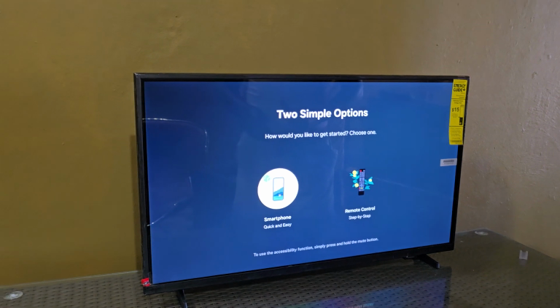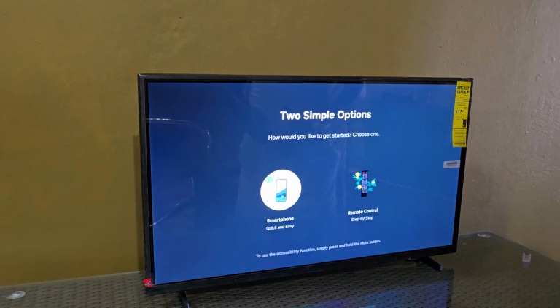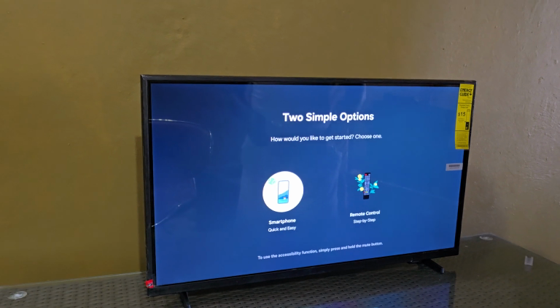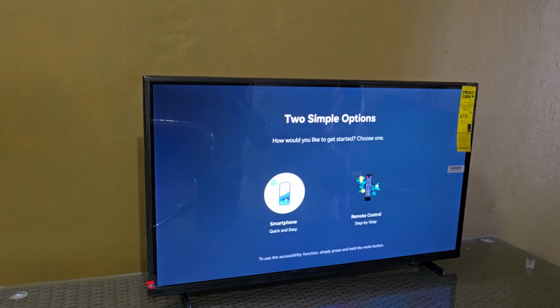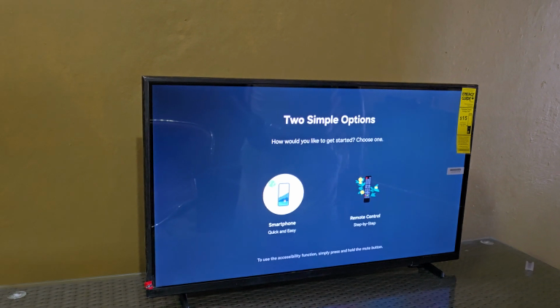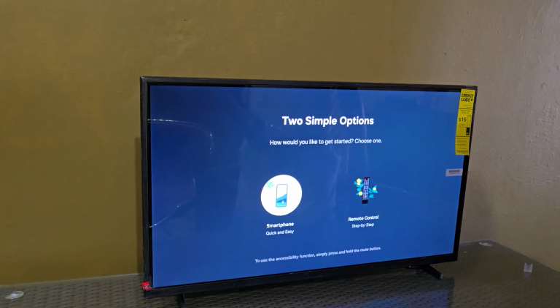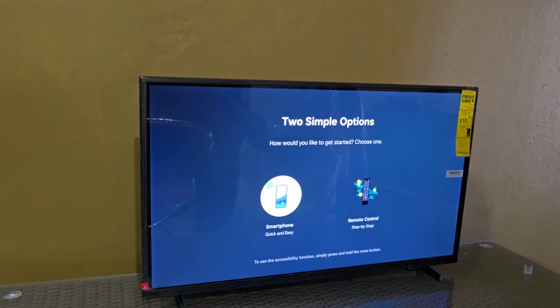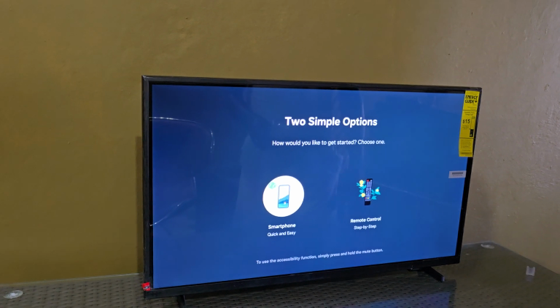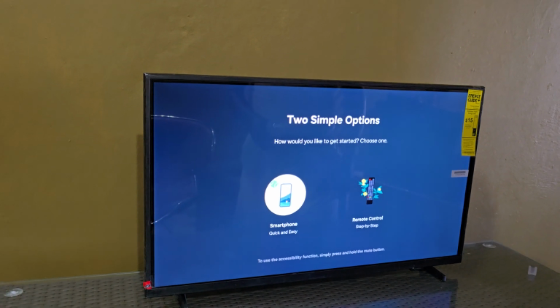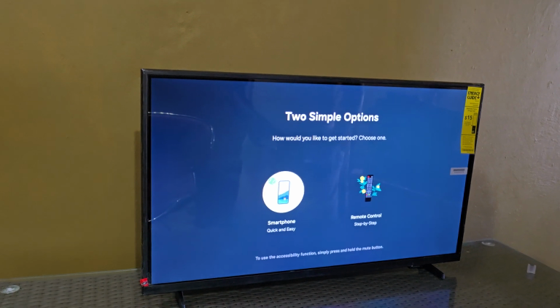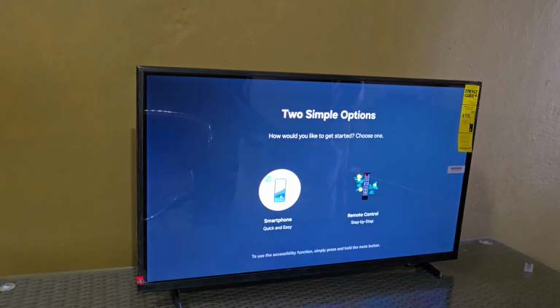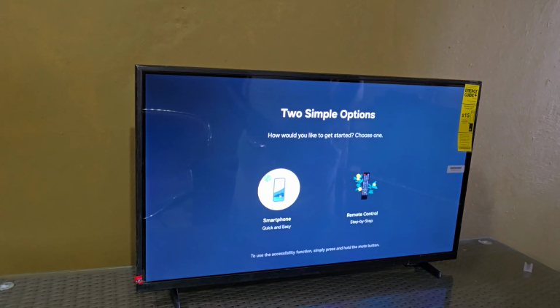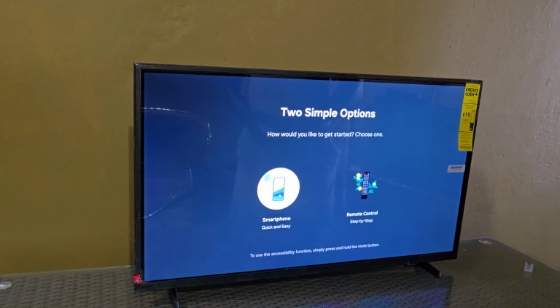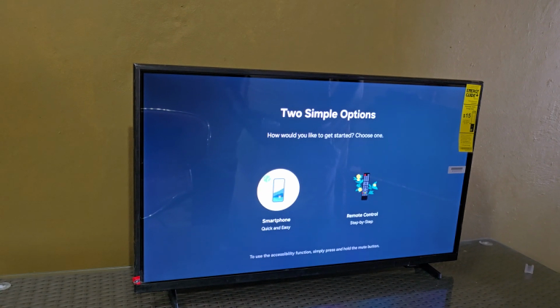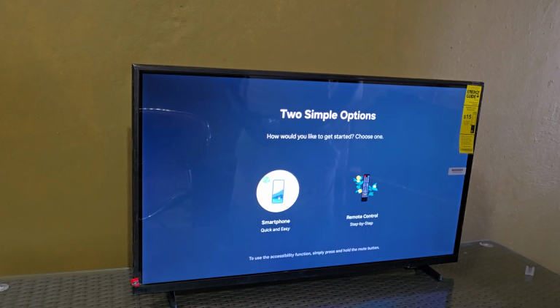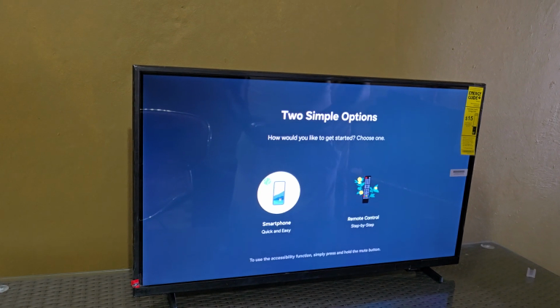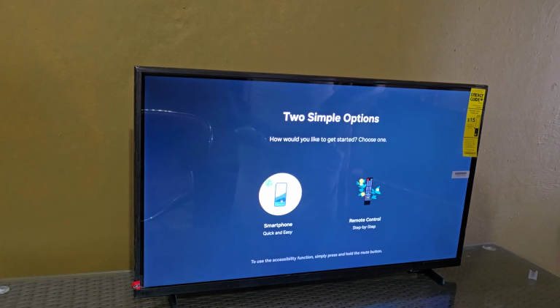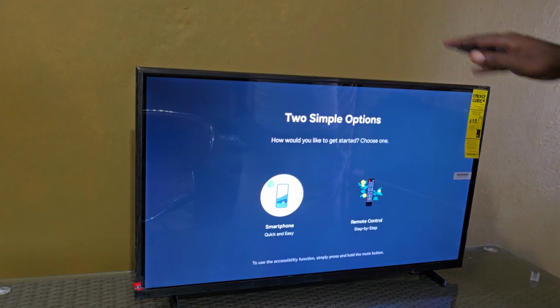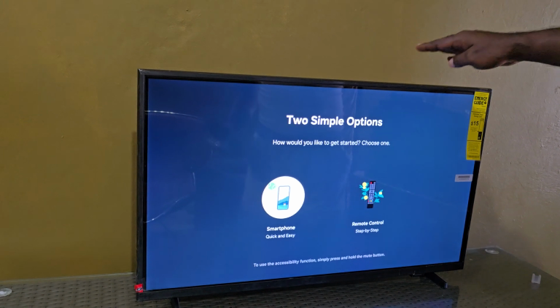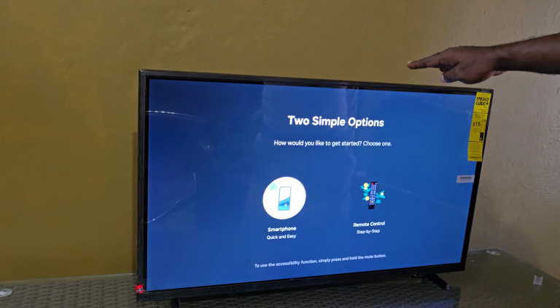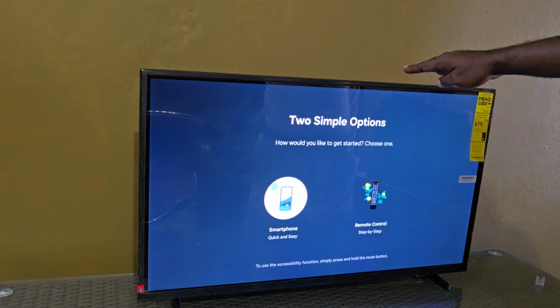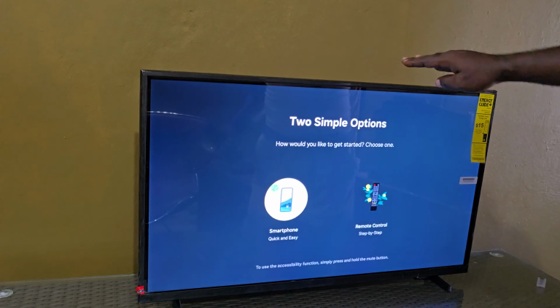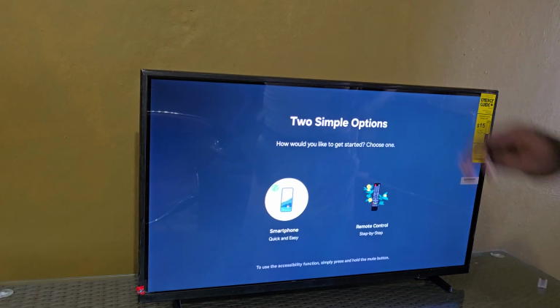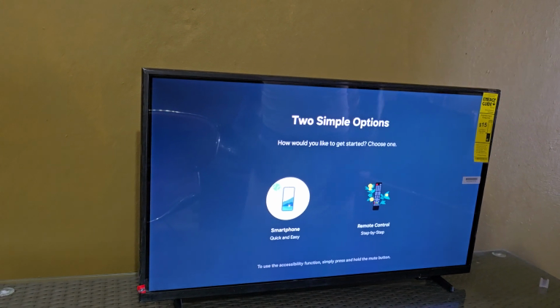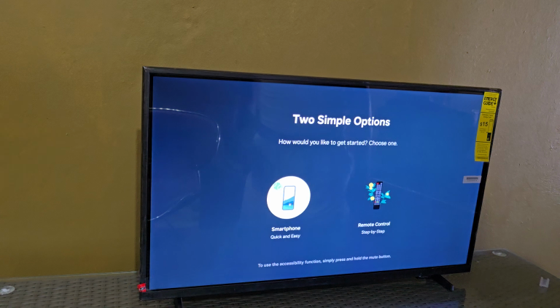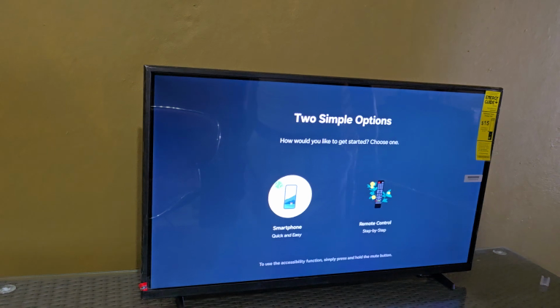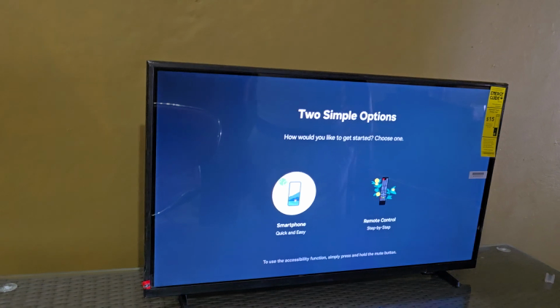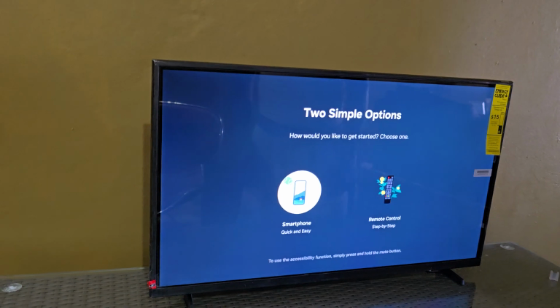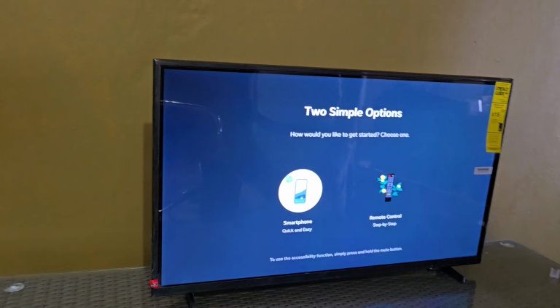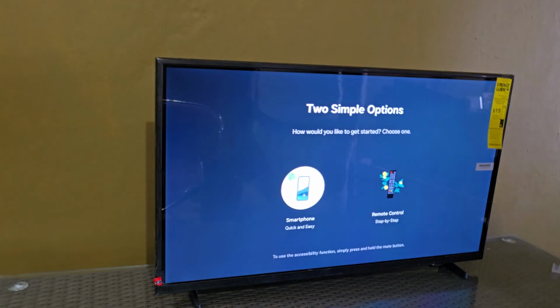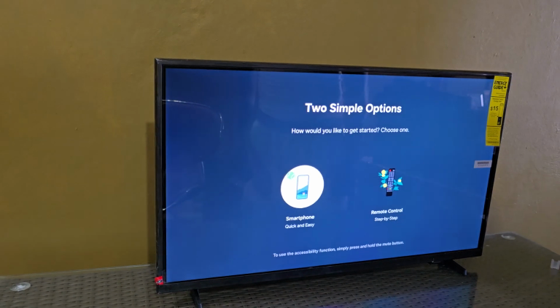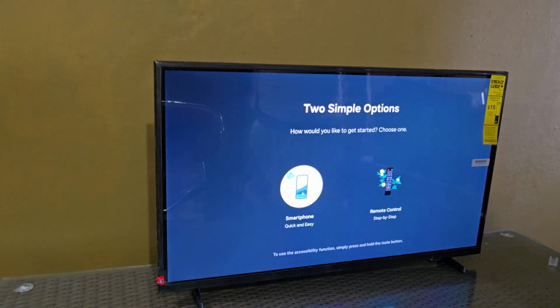Hey guys, Ricardo here and welcome to another Black Tech Tips. Here we have the Samsung TV guide — I'll show you how to set this up for the first time.